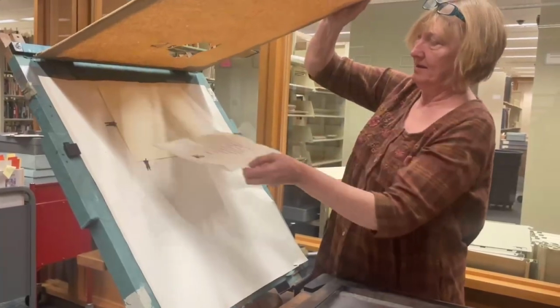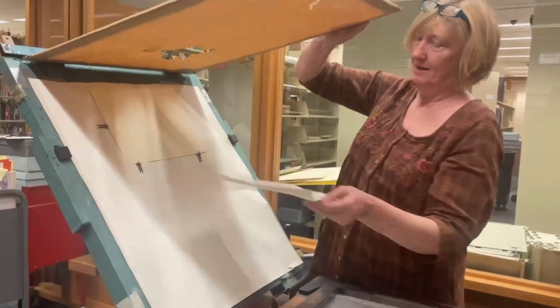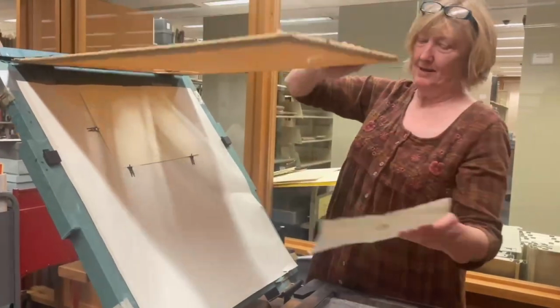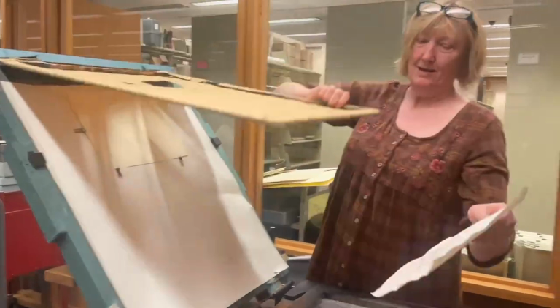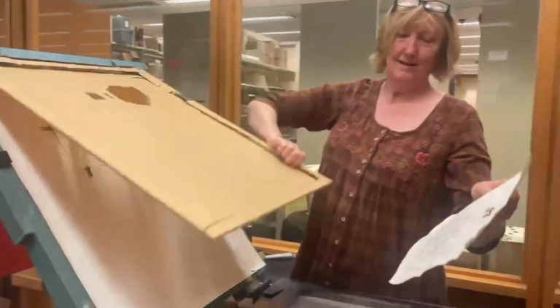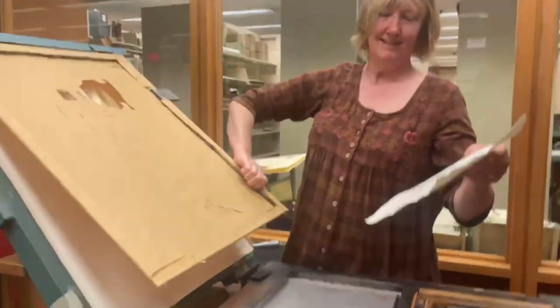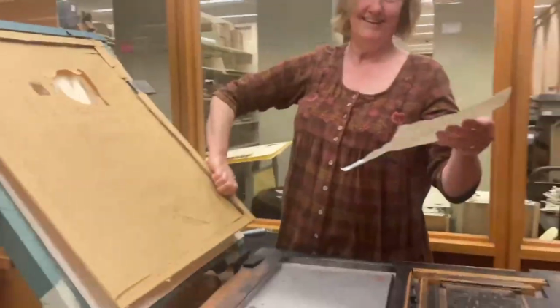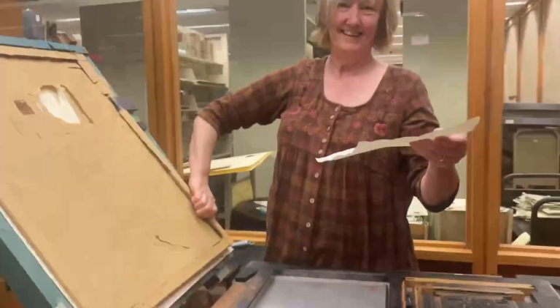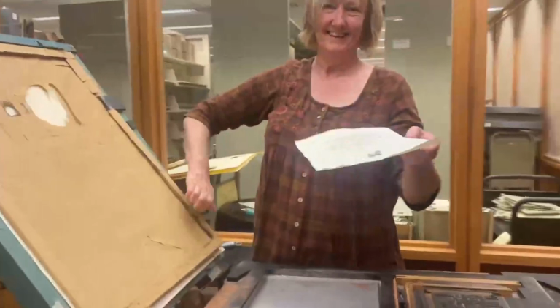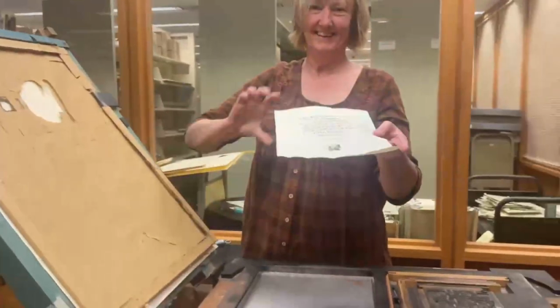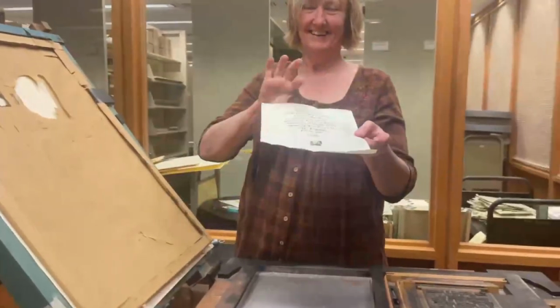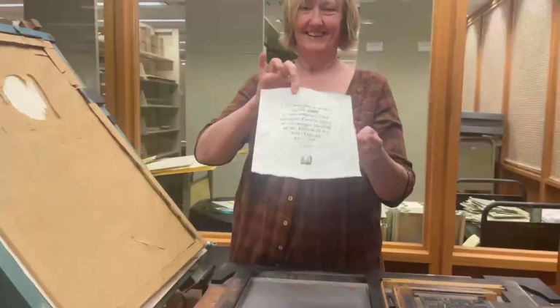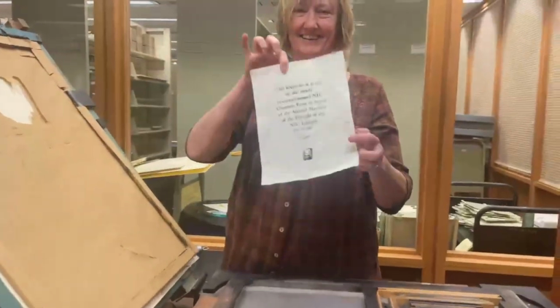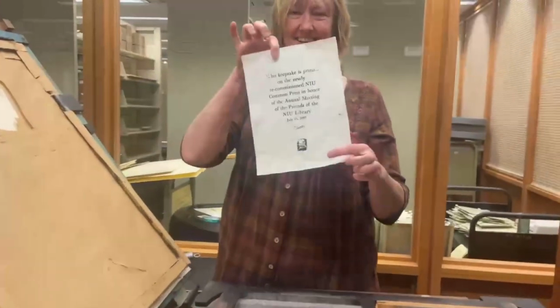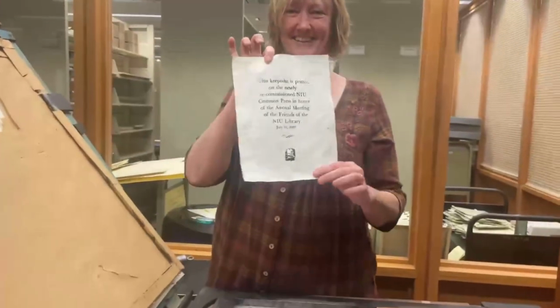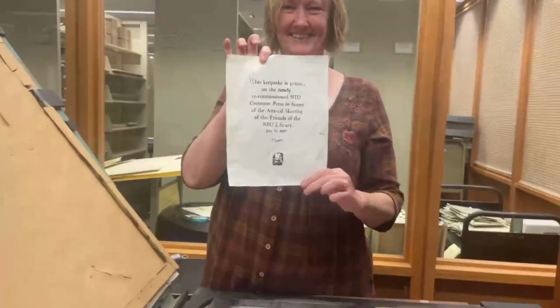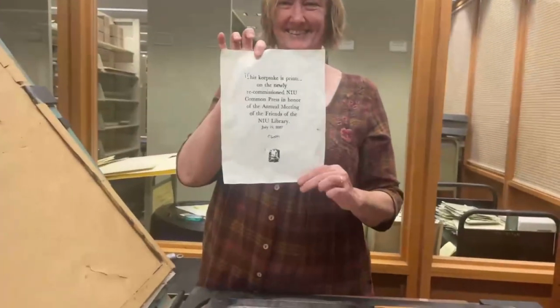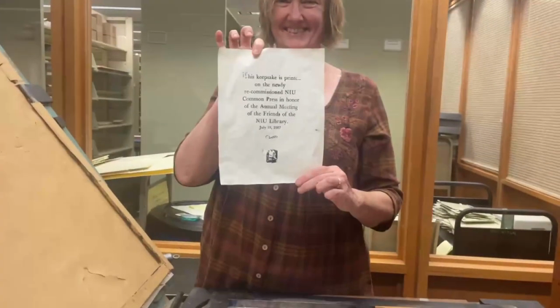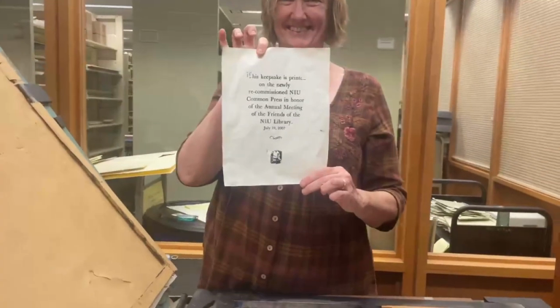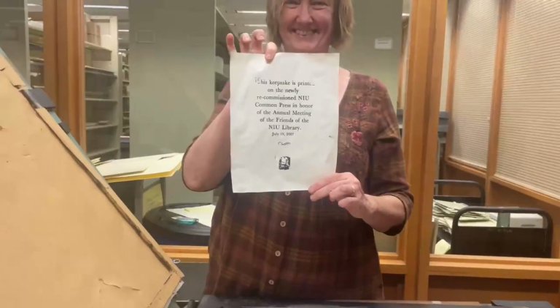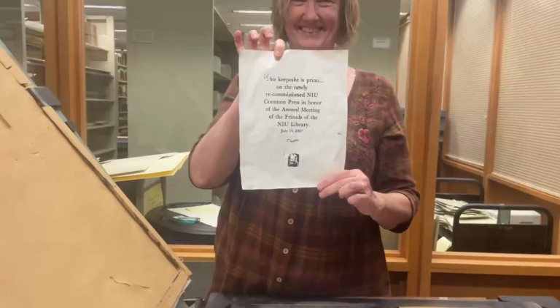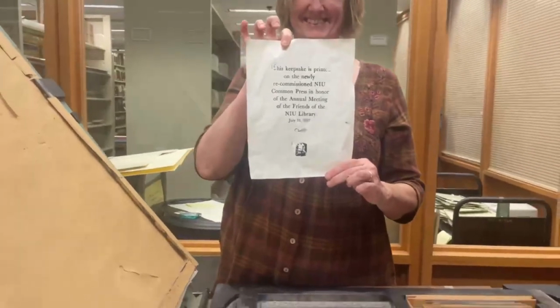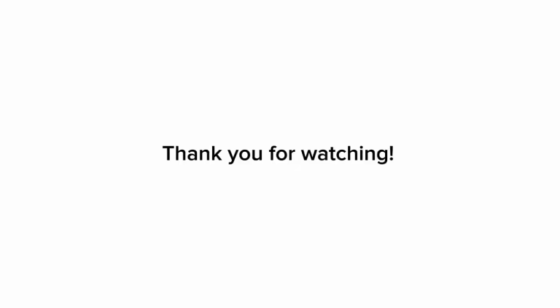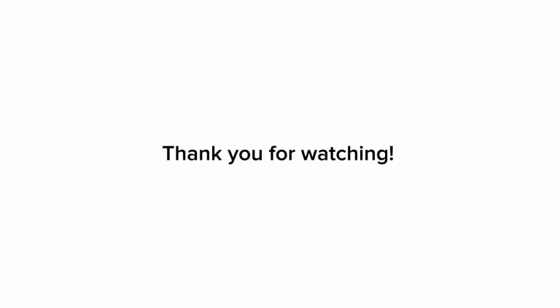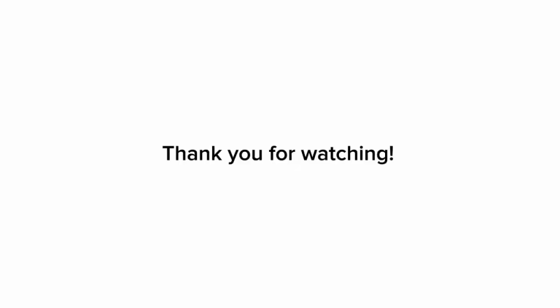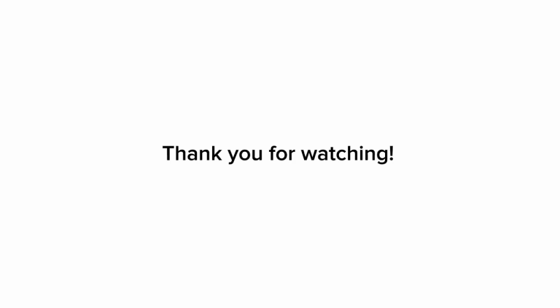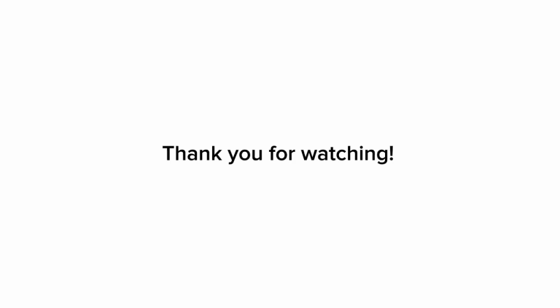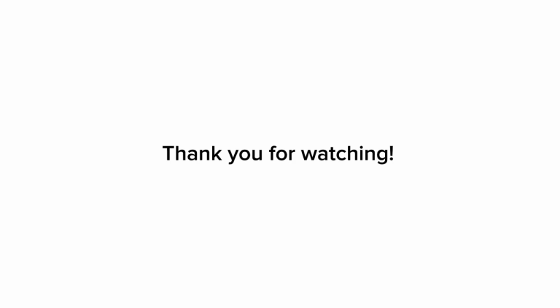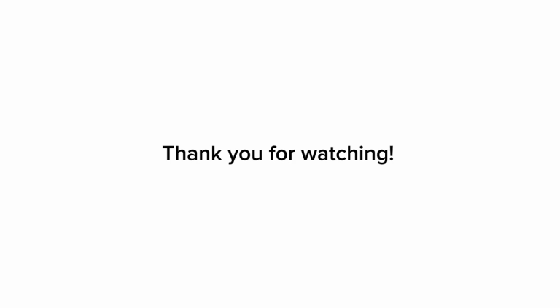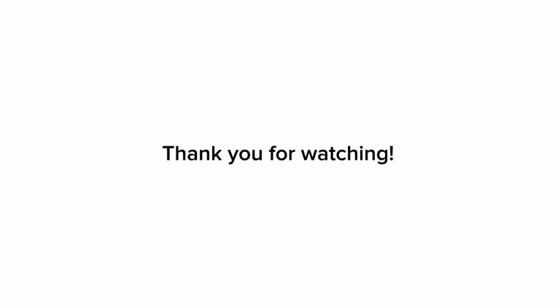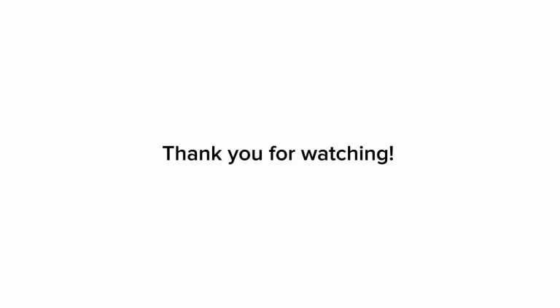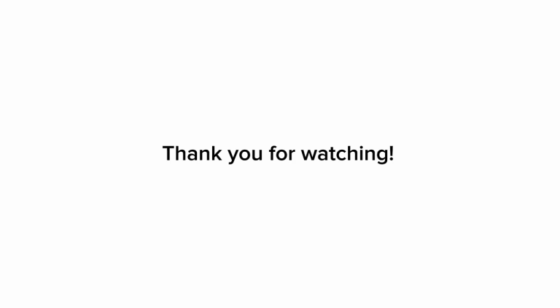This concludes our presentation on how a common press works. Thank you for watching!